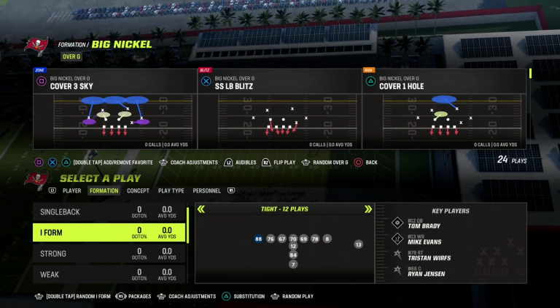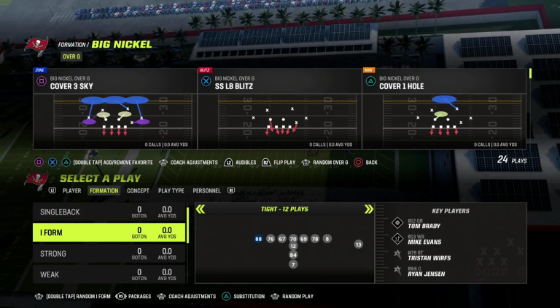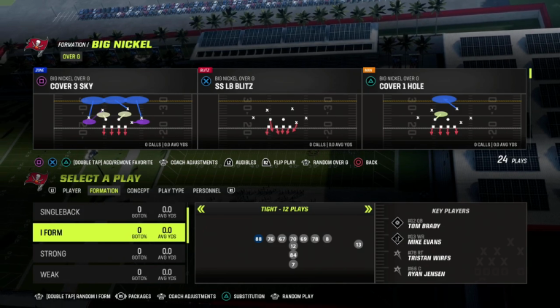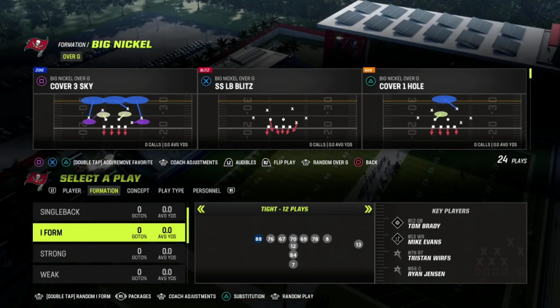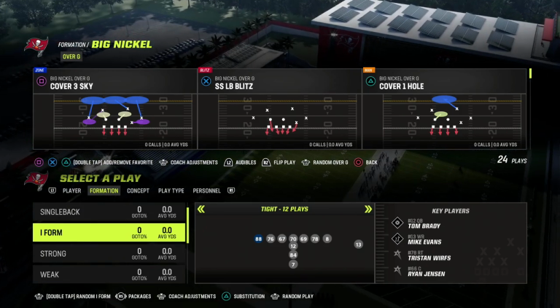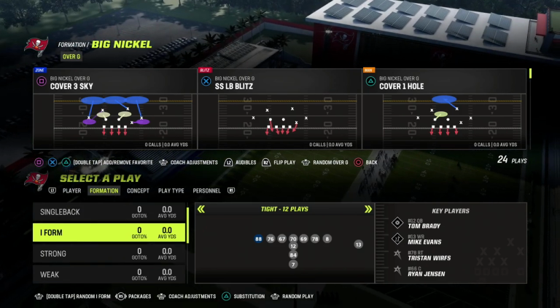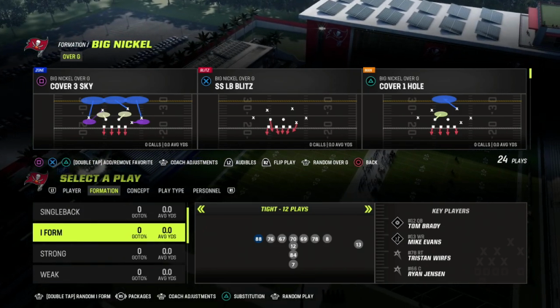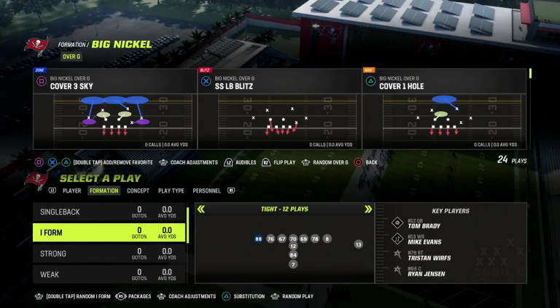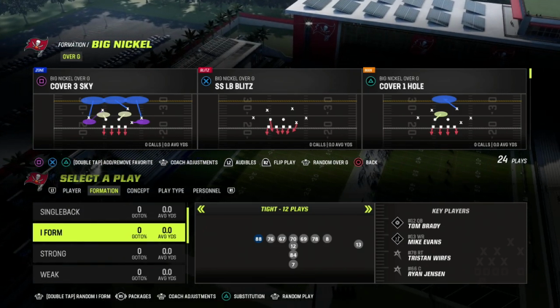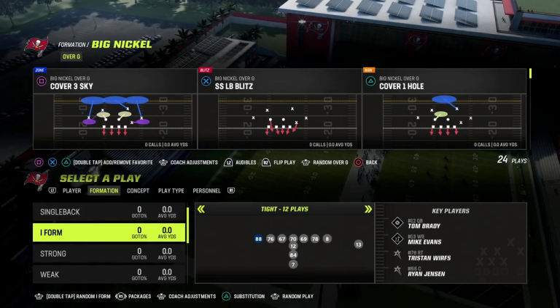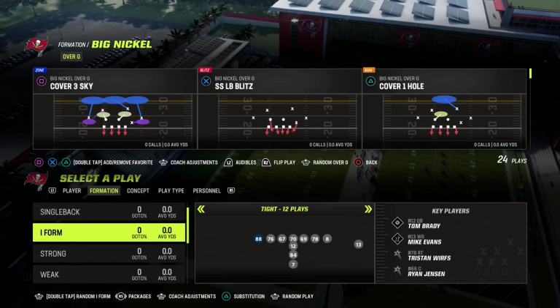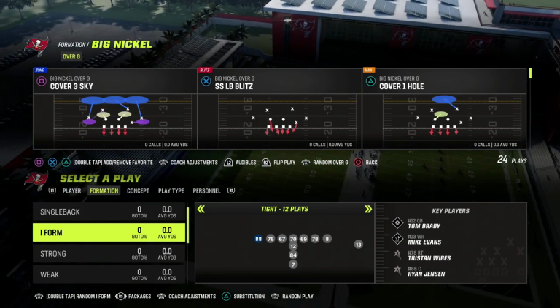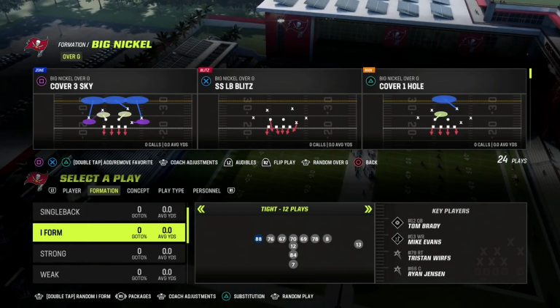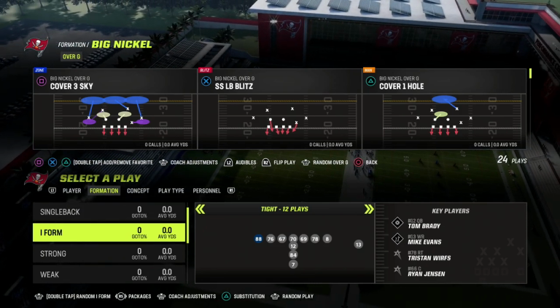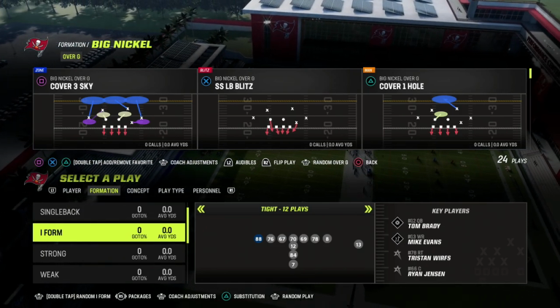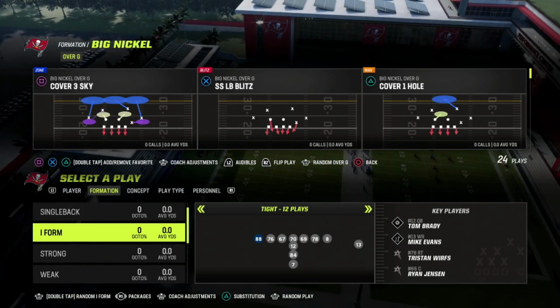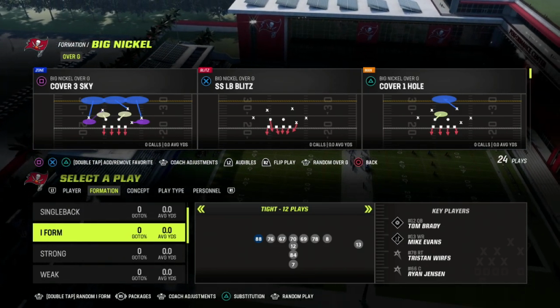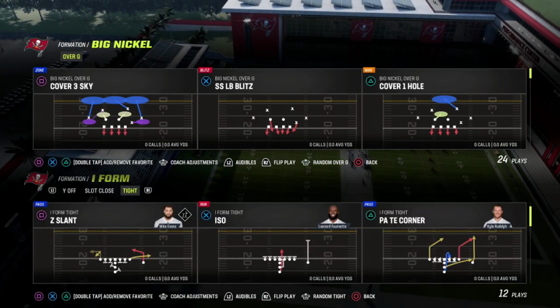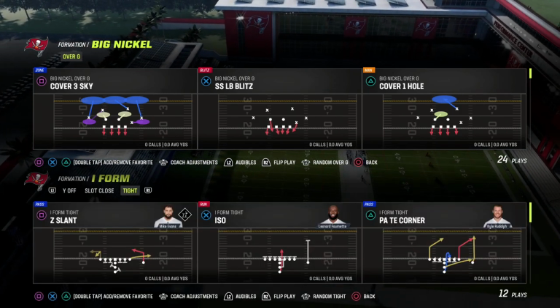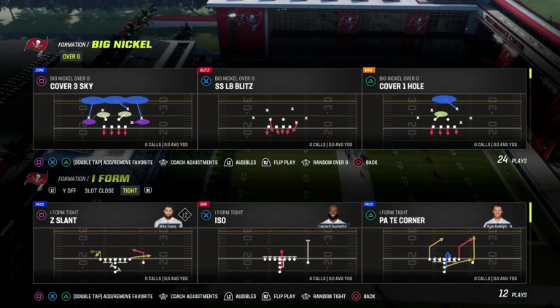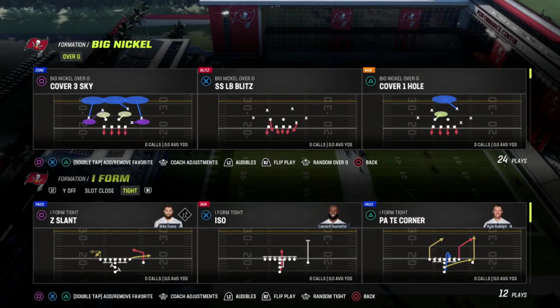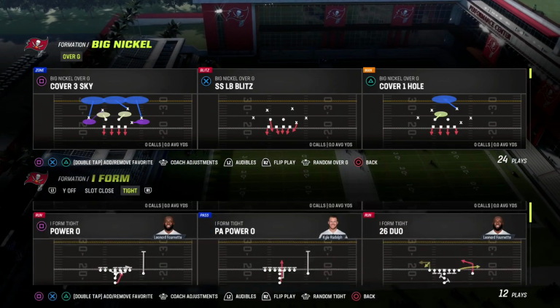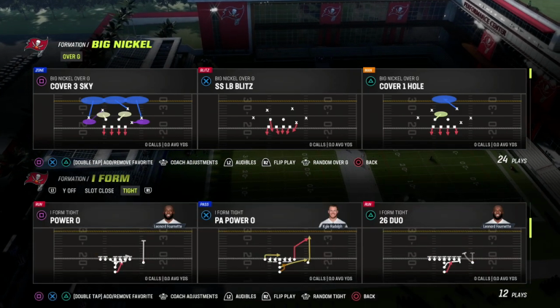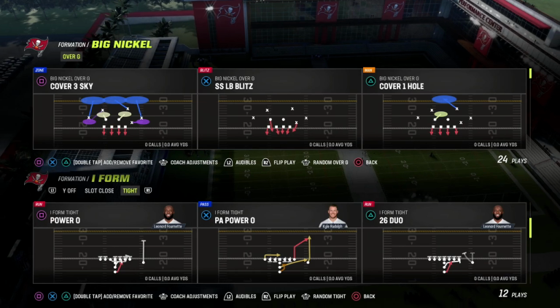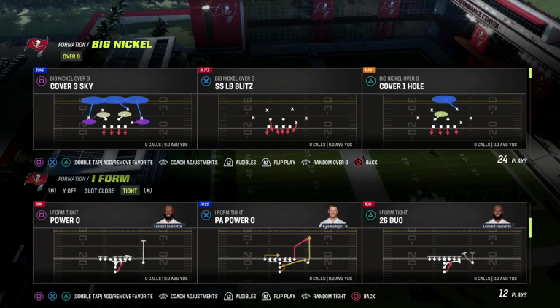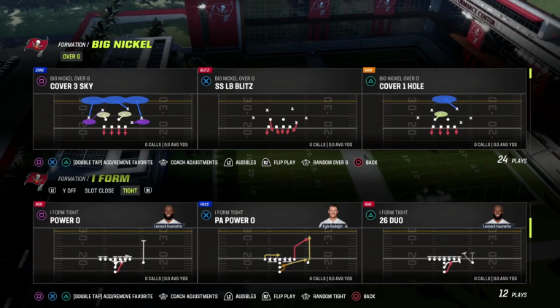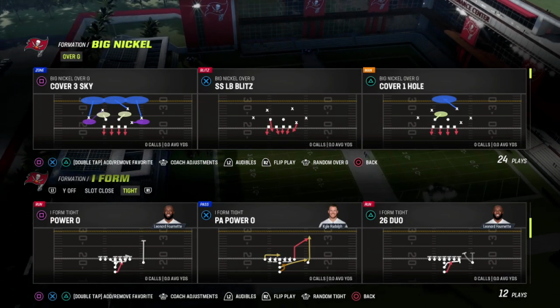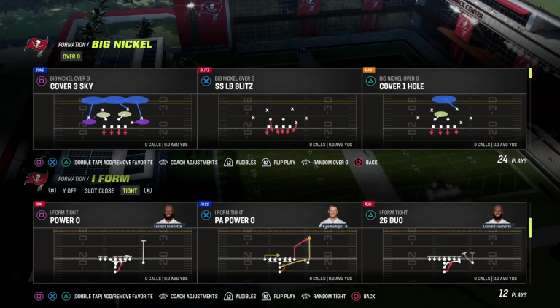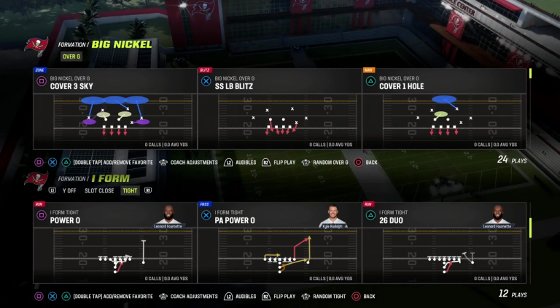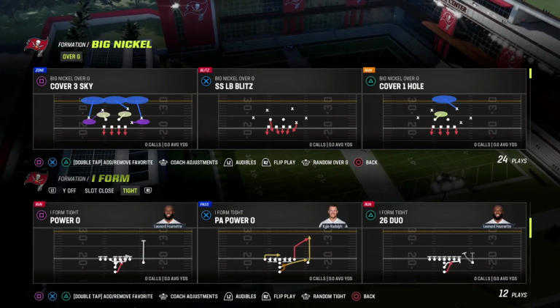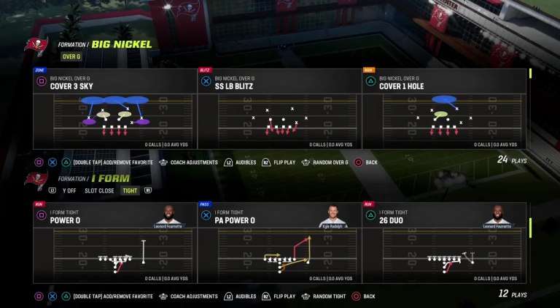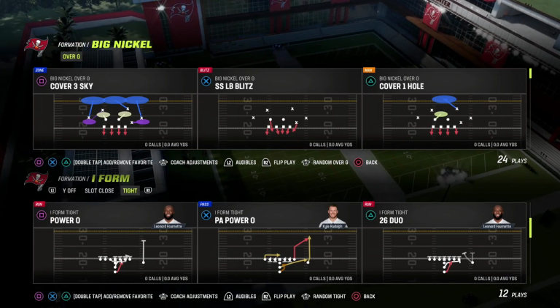It's out of Big Nickel Over G. You can do this out of any four-down linemen set, but I personally prefer Big Nickel Over G.